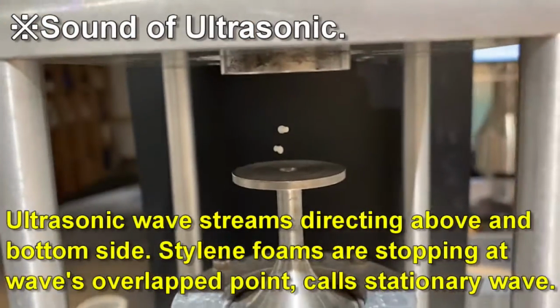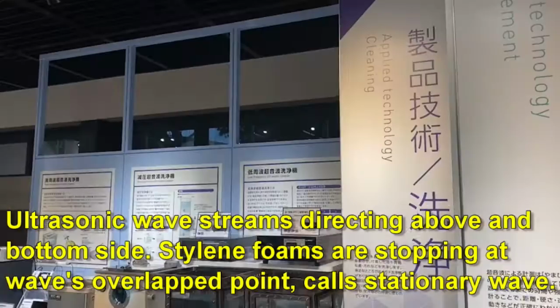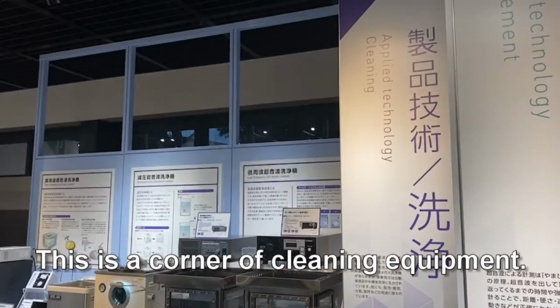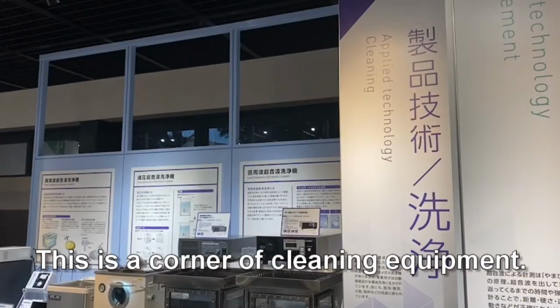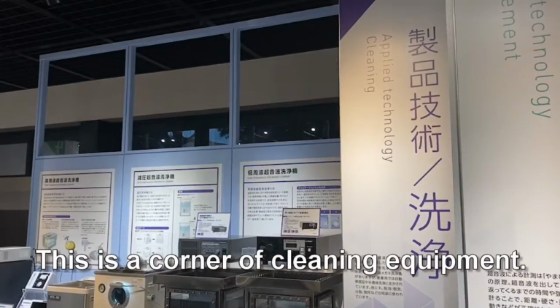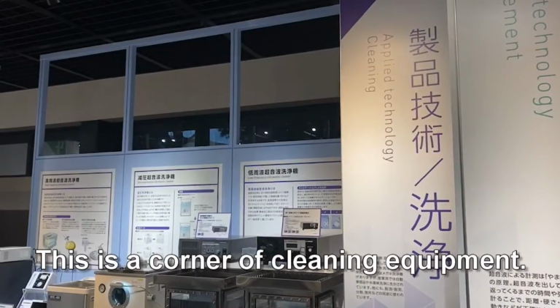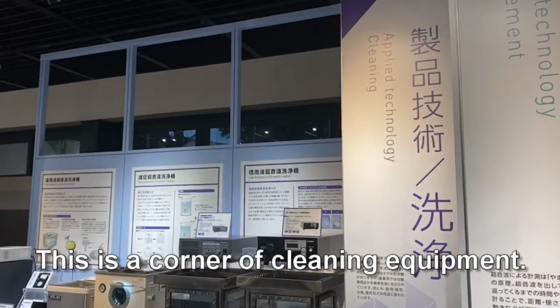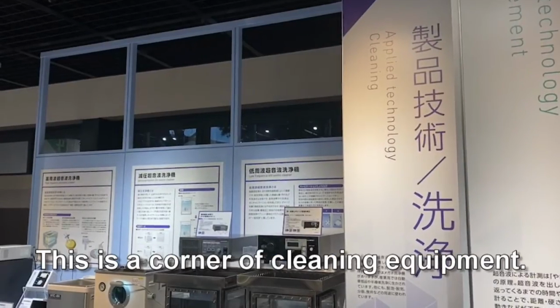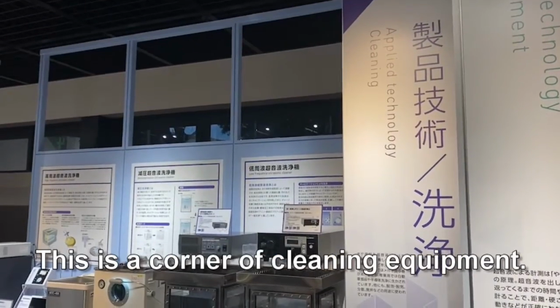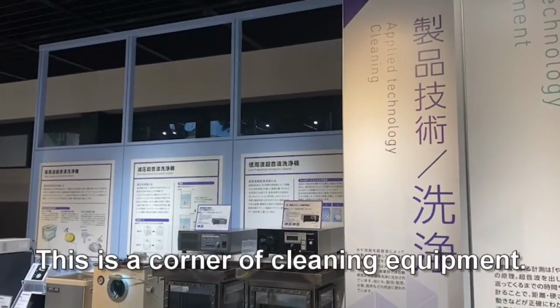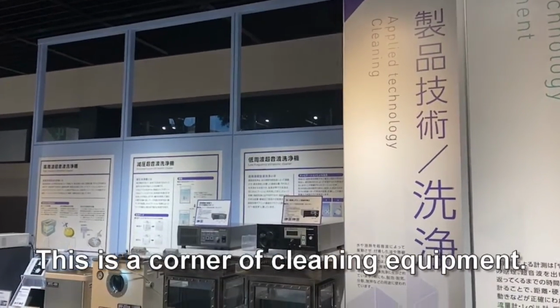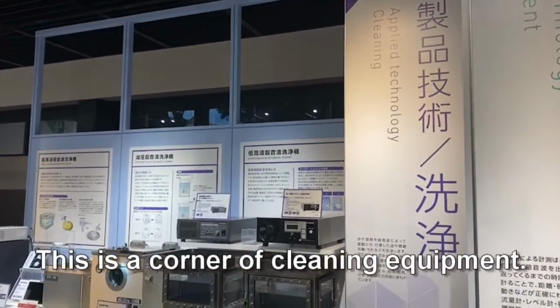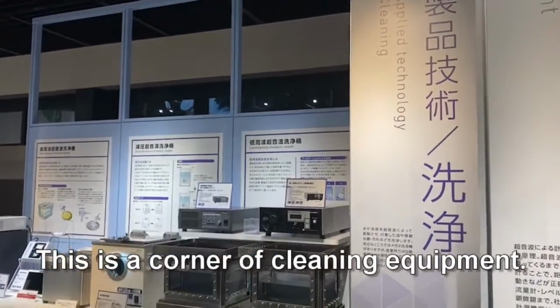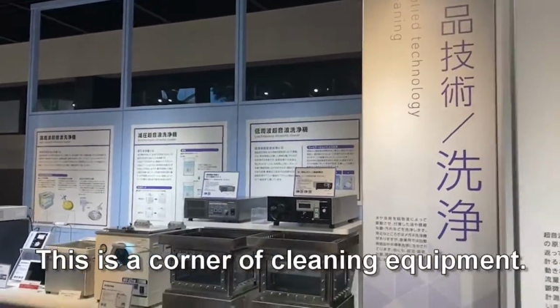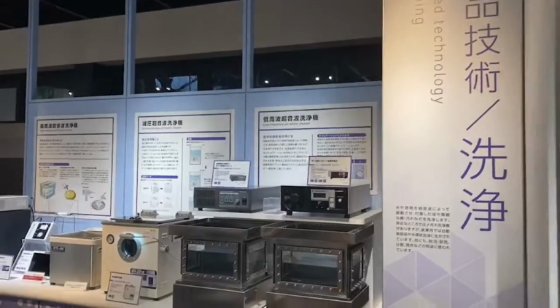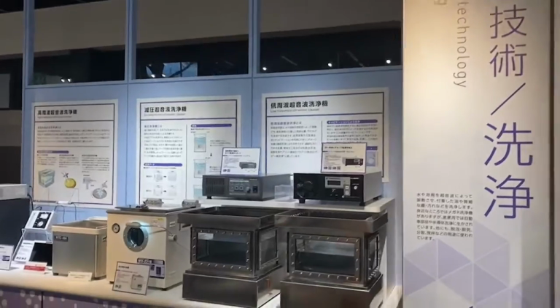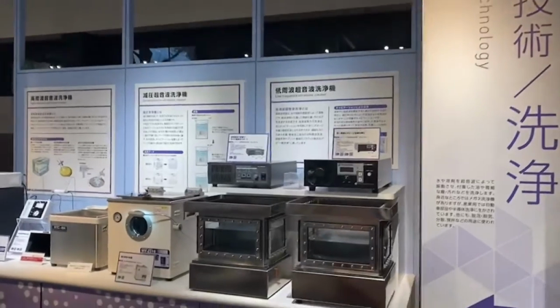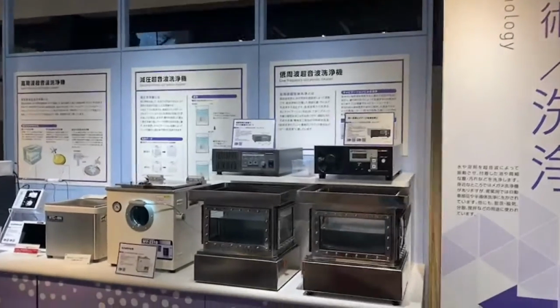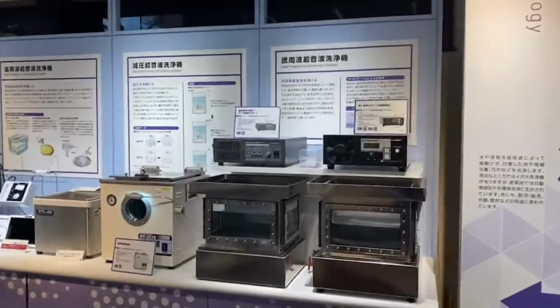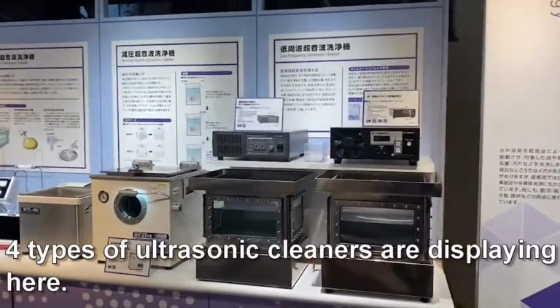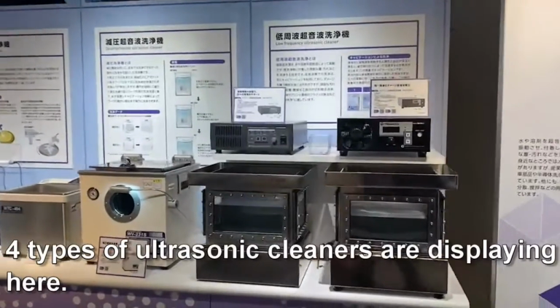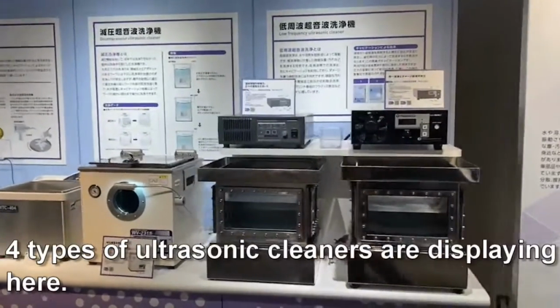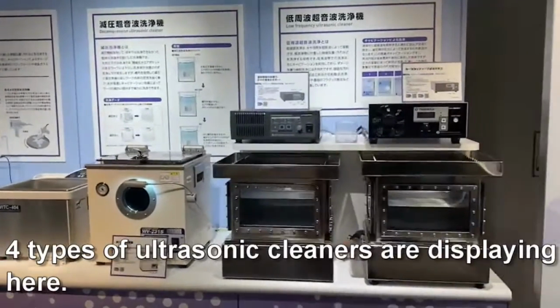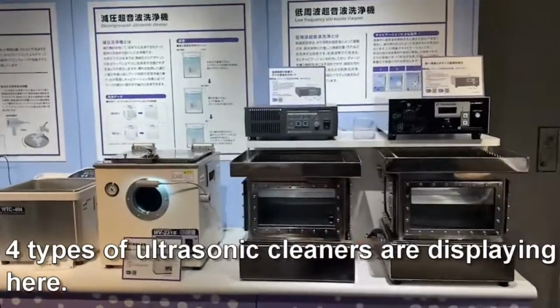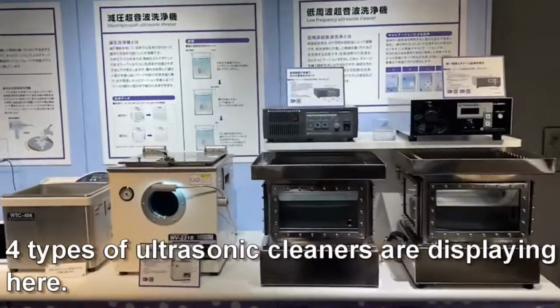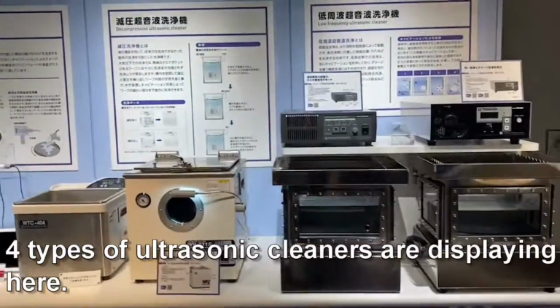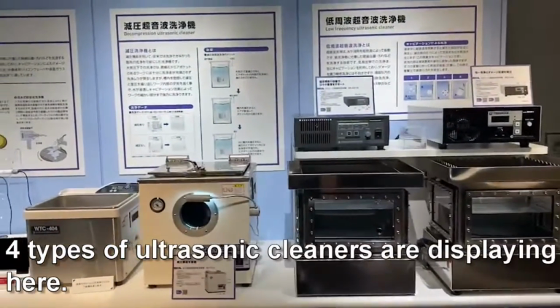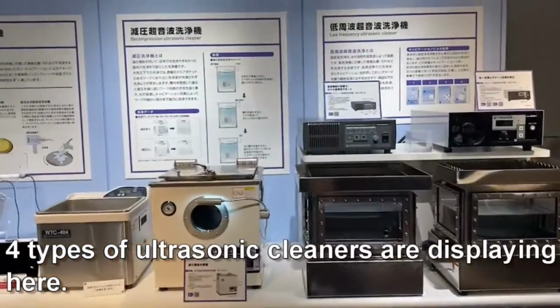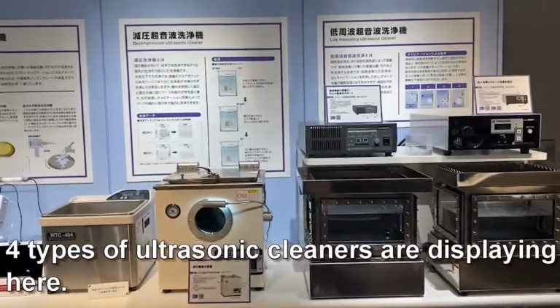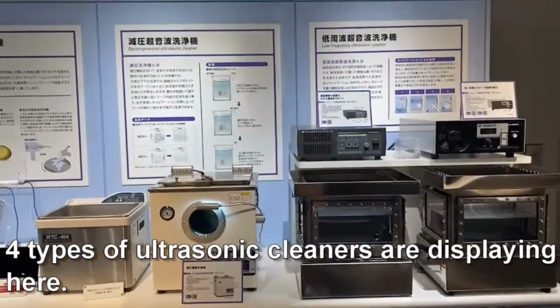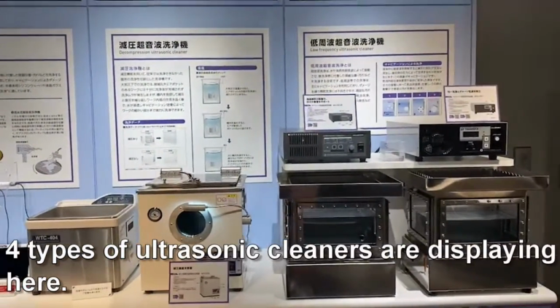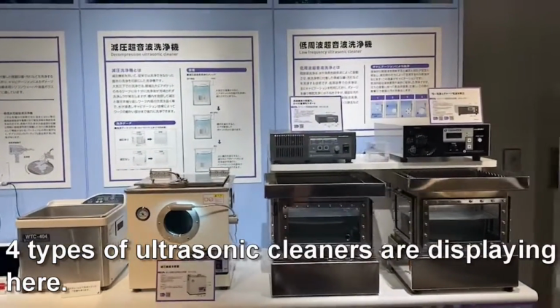This is the corner of cleaning equipment. Various types of cleaners are displayed here.